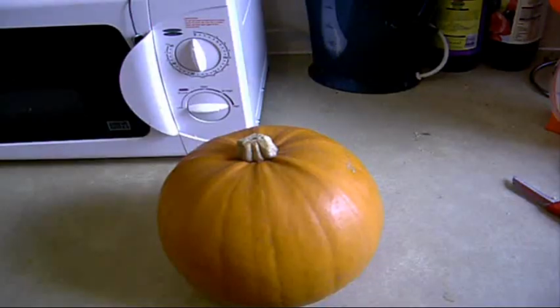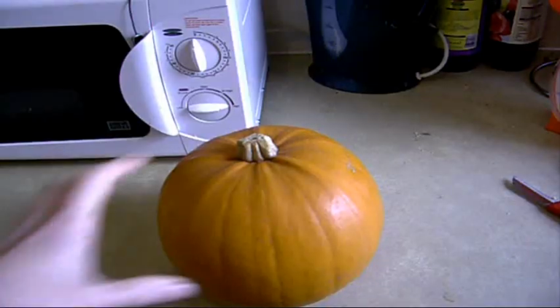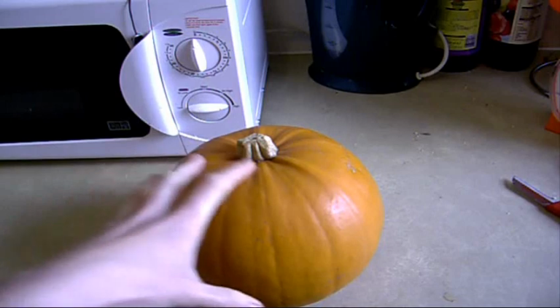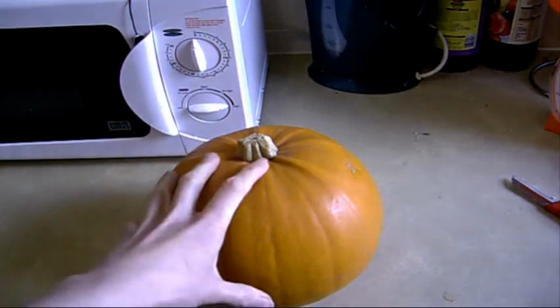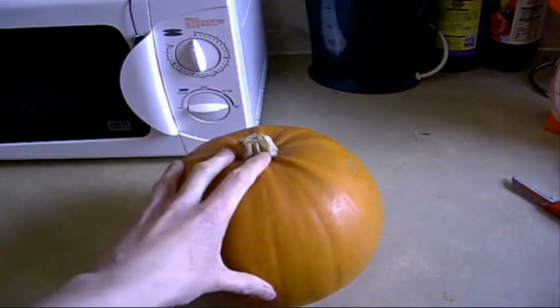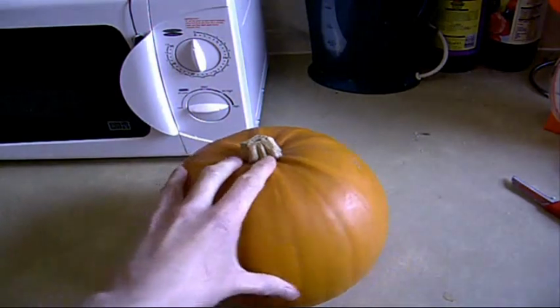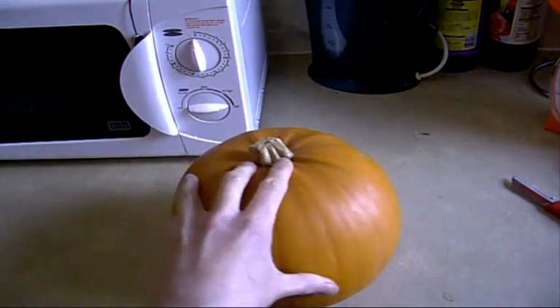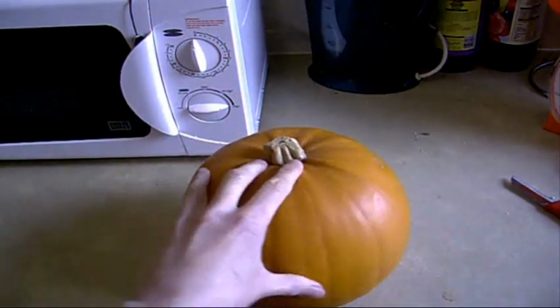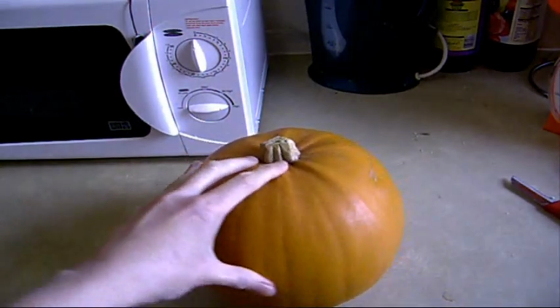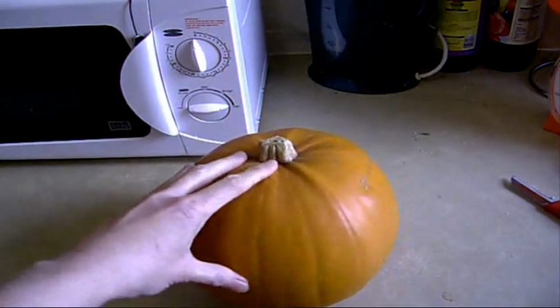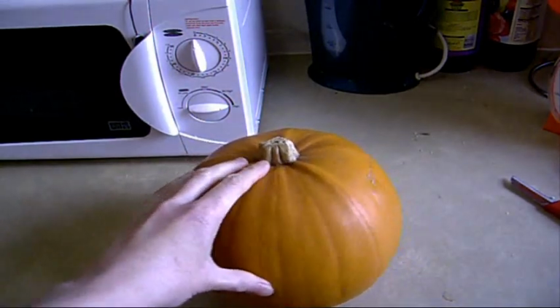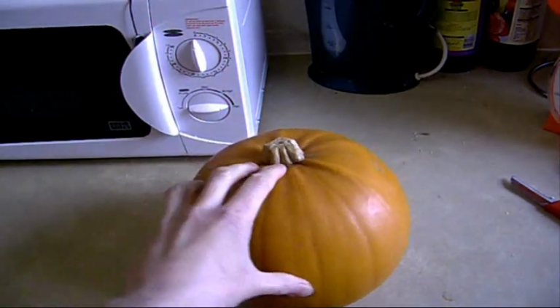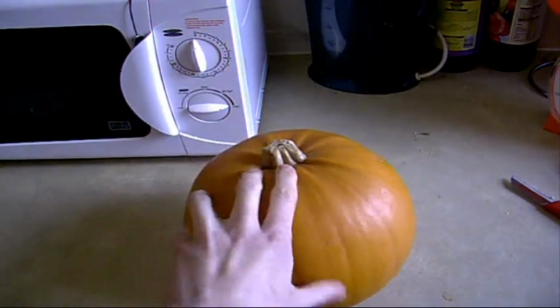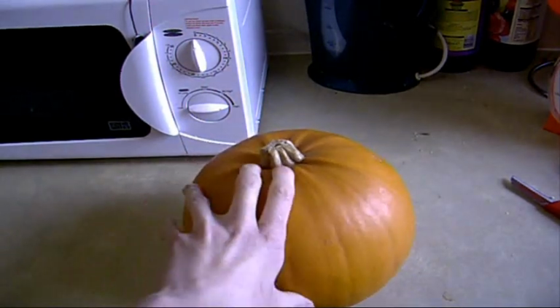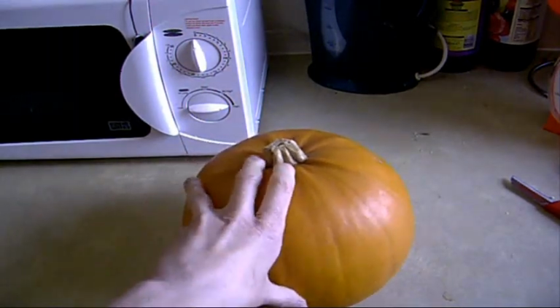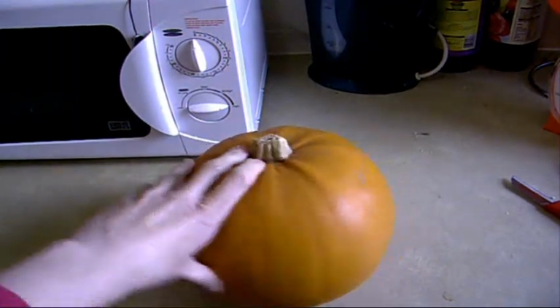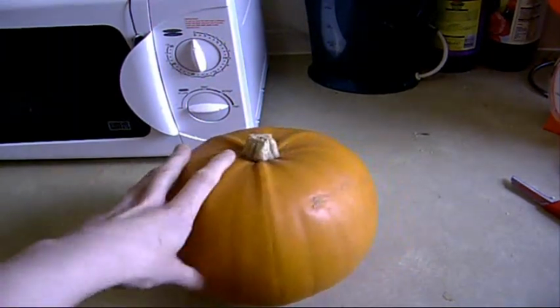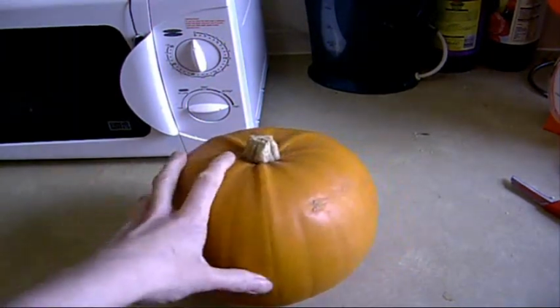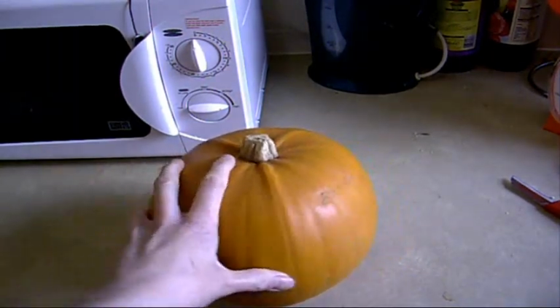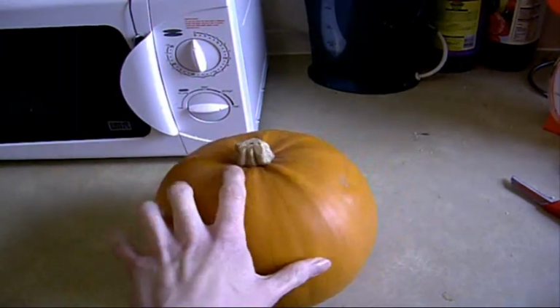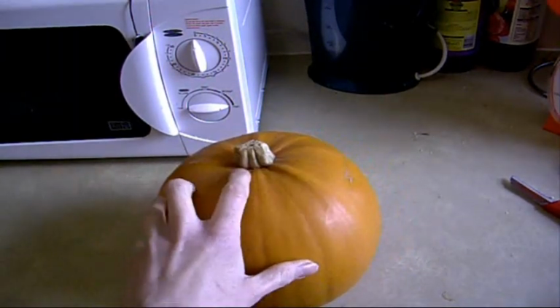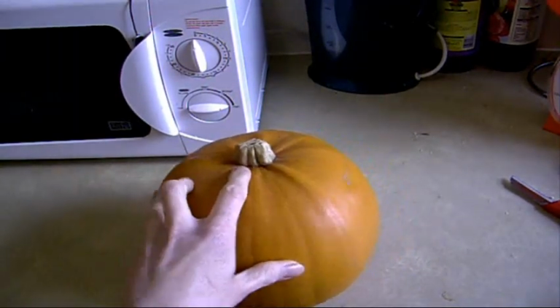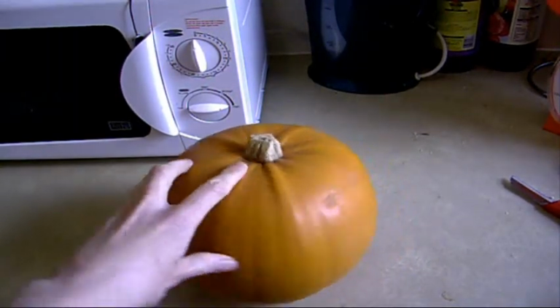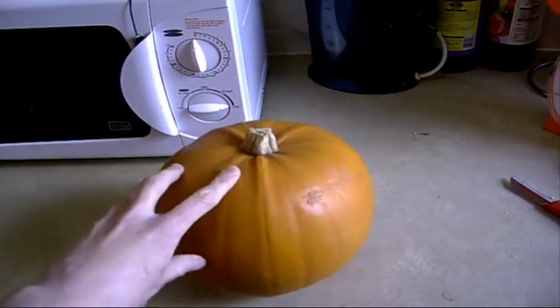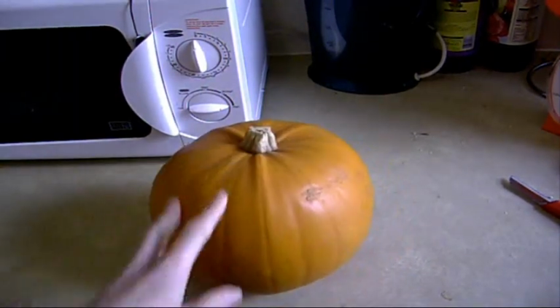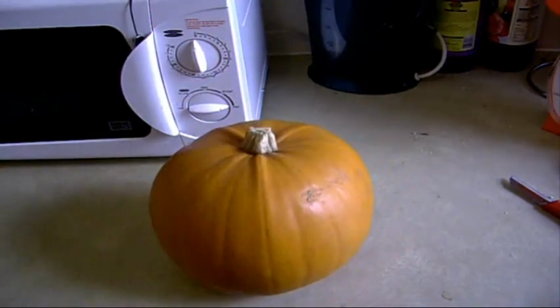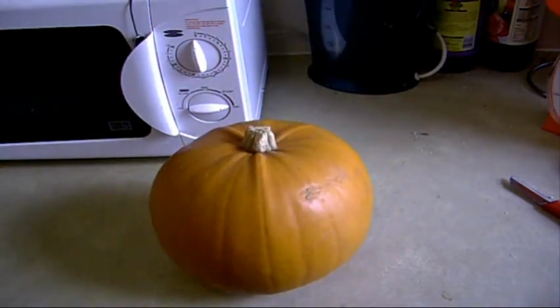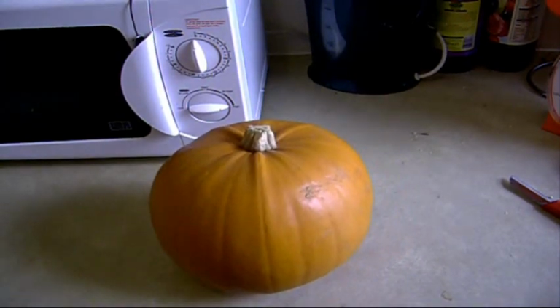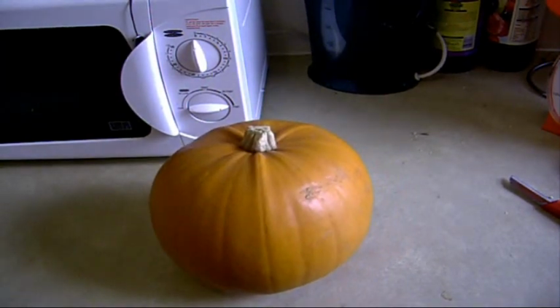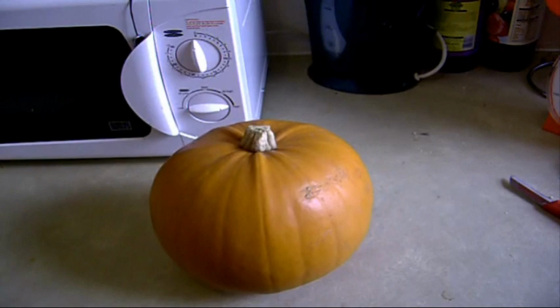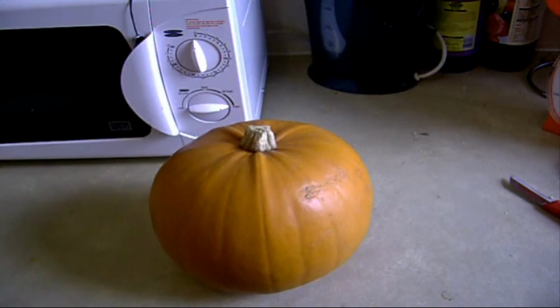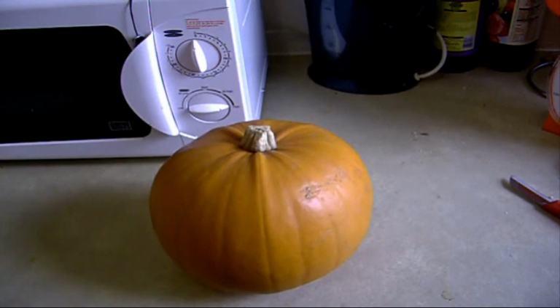So here it is — pumpkin! What shall I do with the pumpkin?